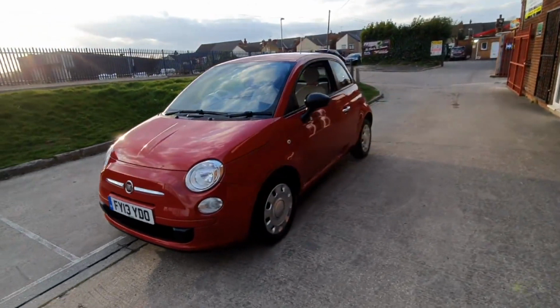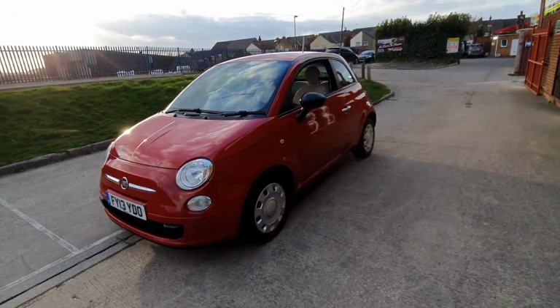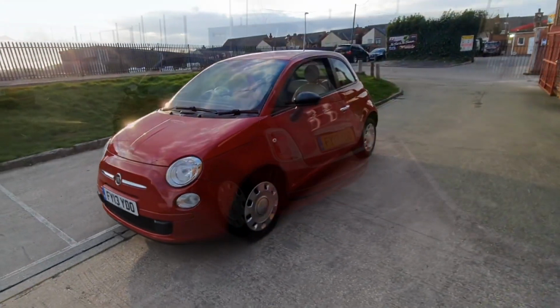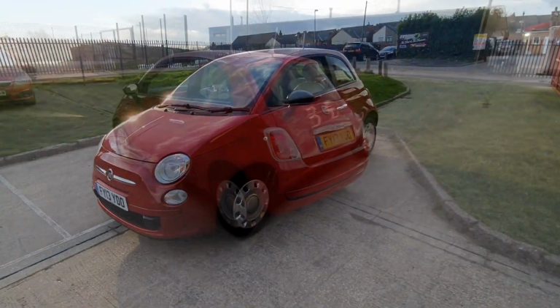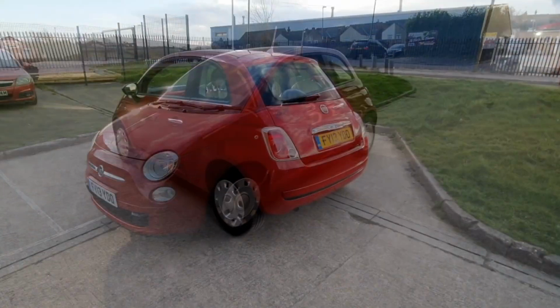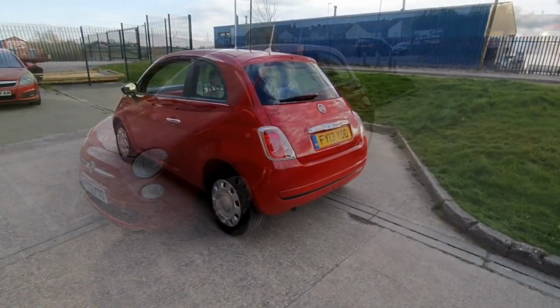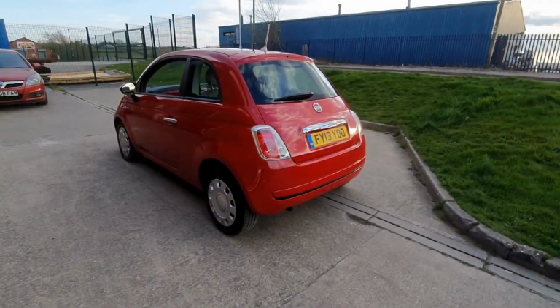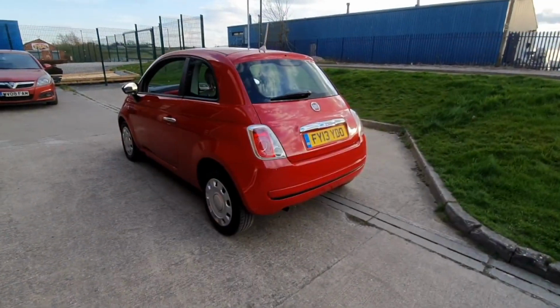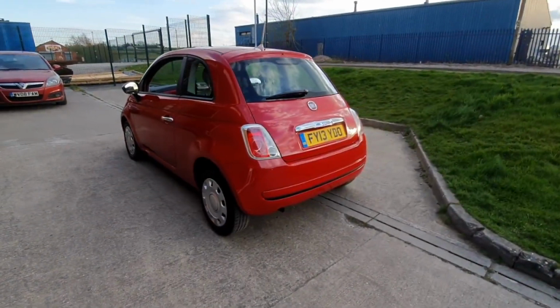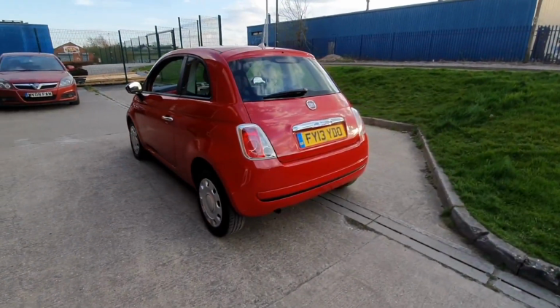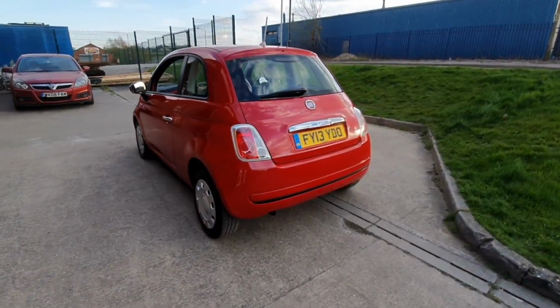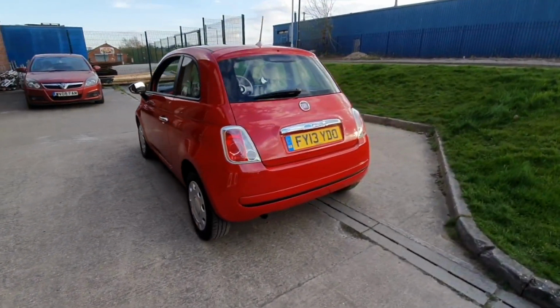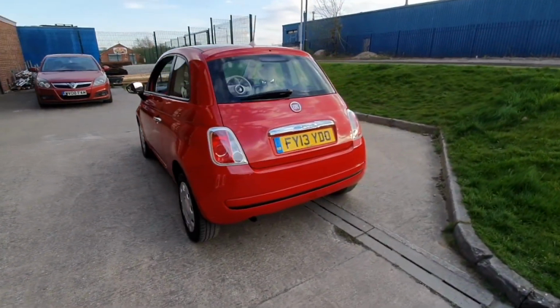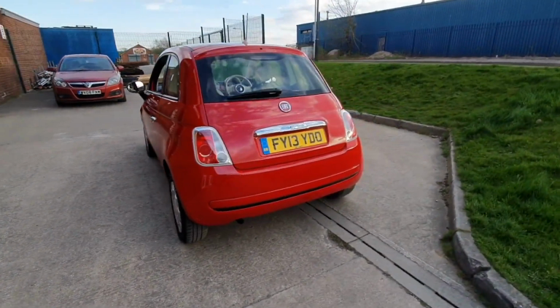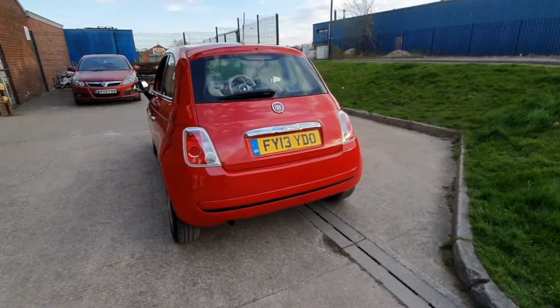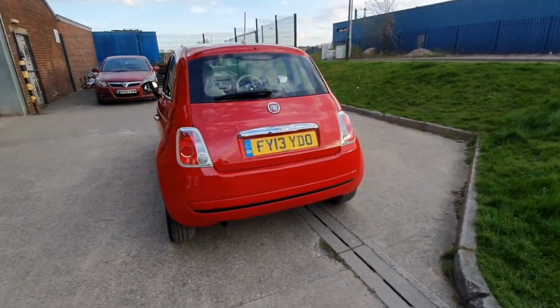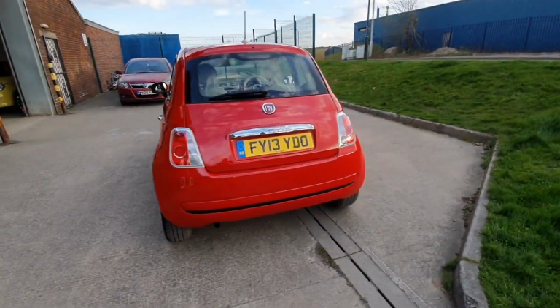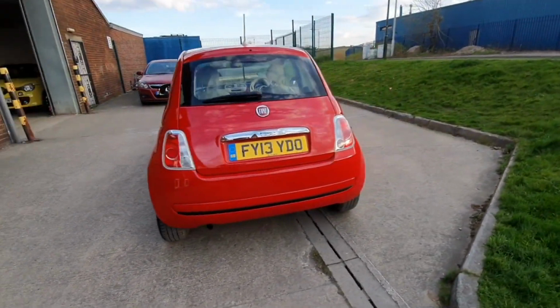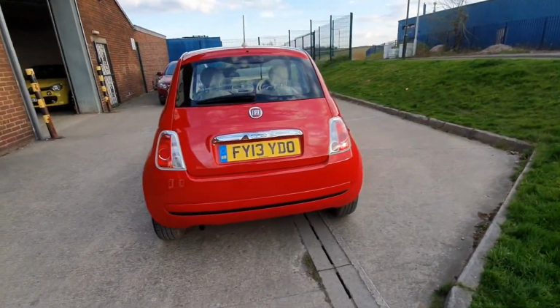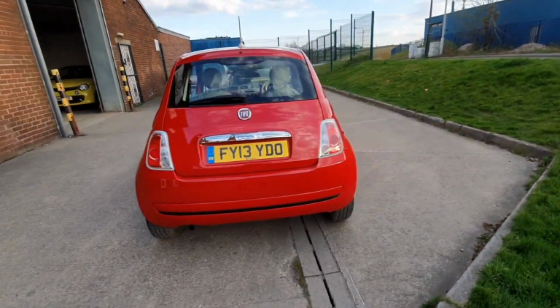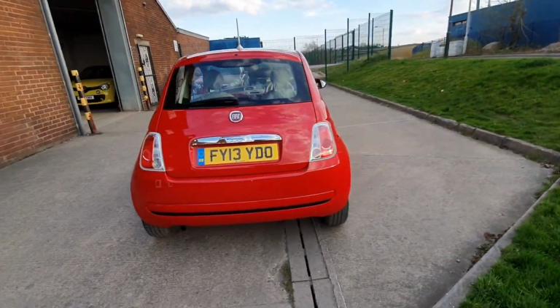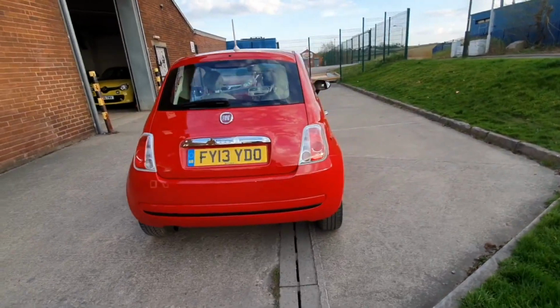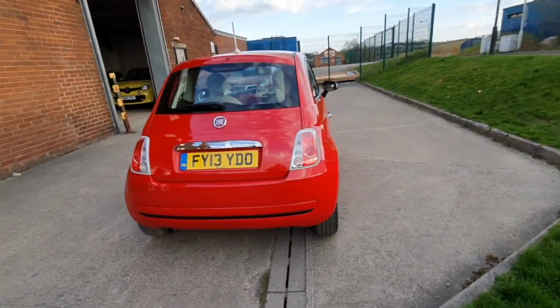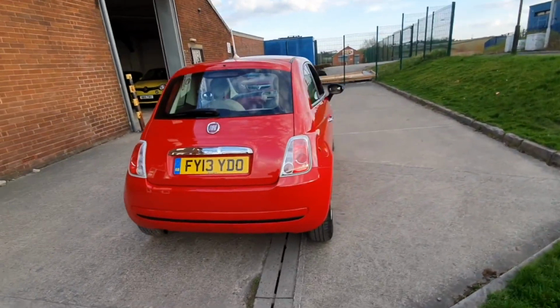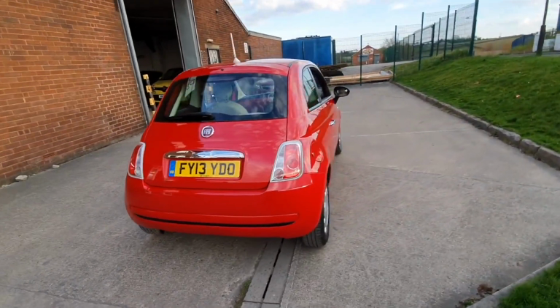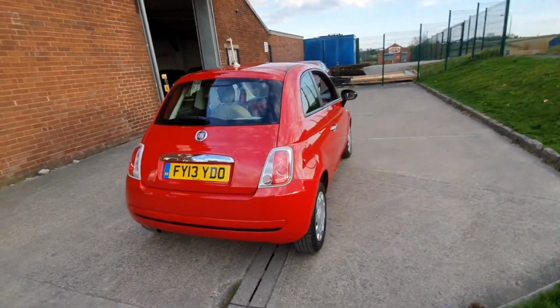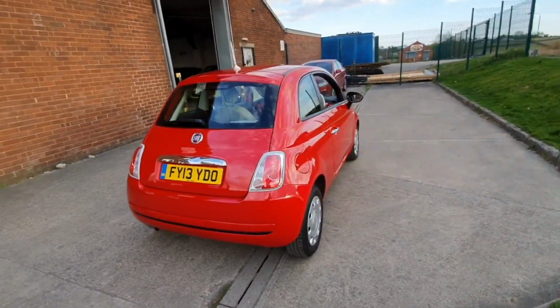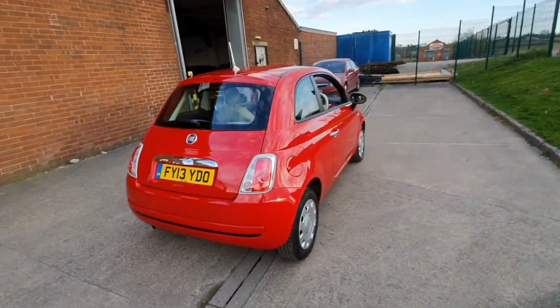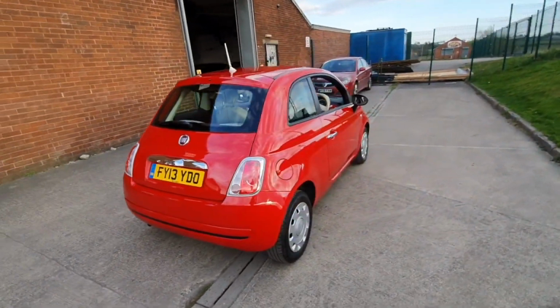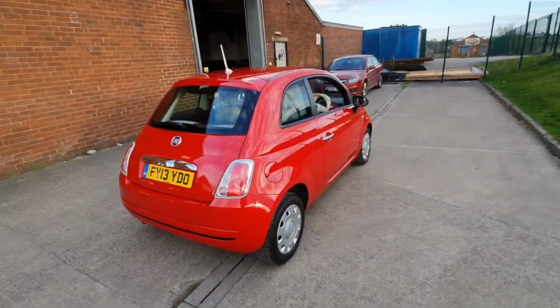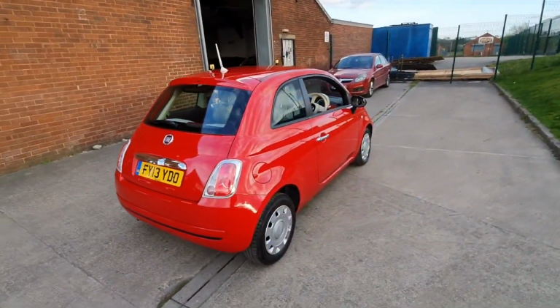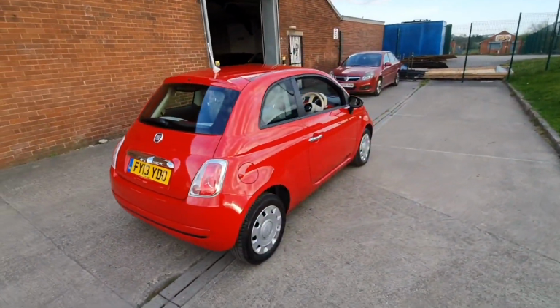Remember, this car will come with a brand new 12-month MOT and we'll give it a service before you finally get the car.